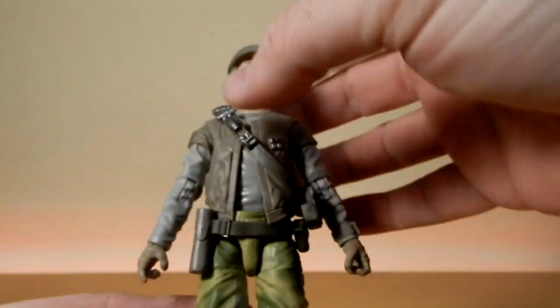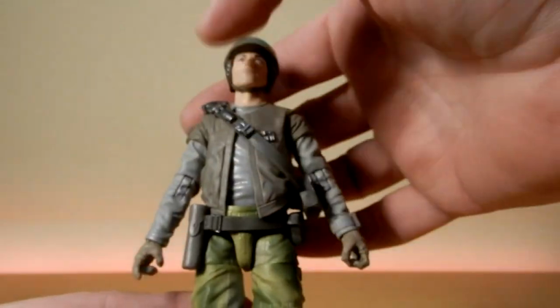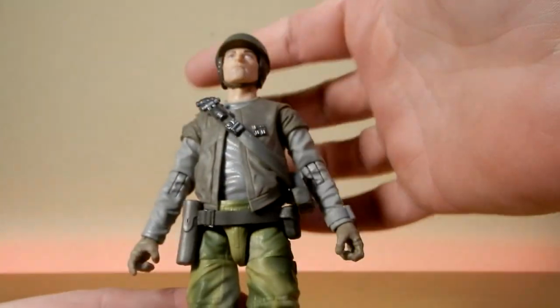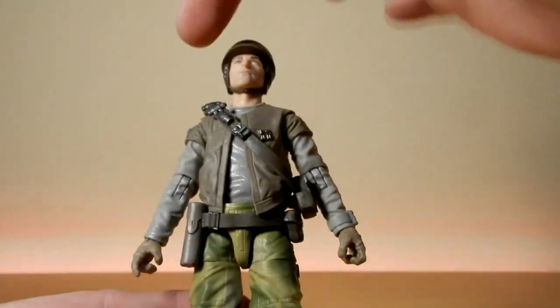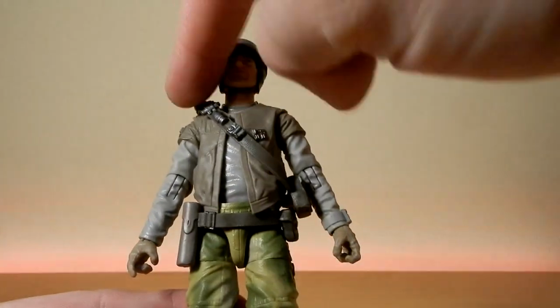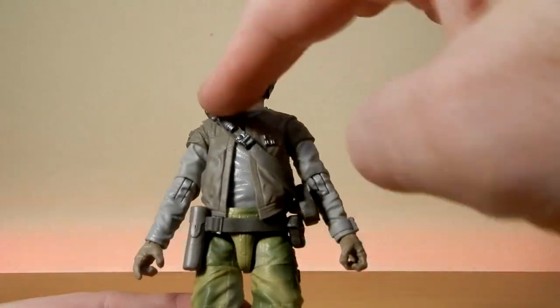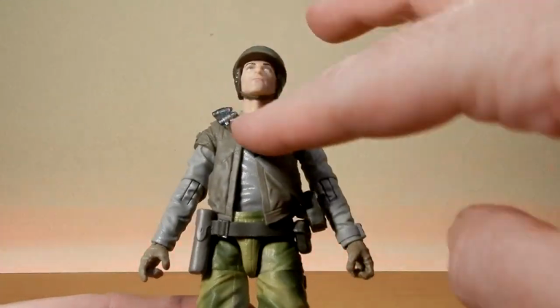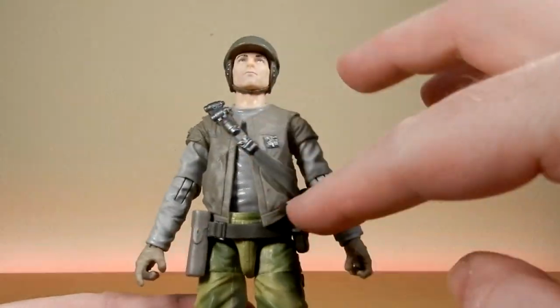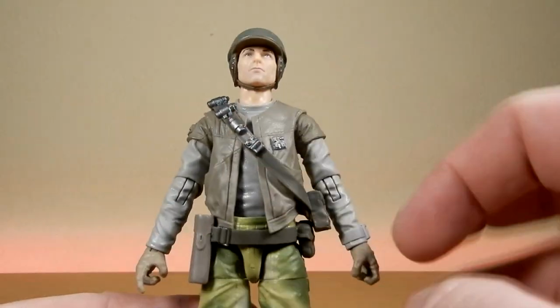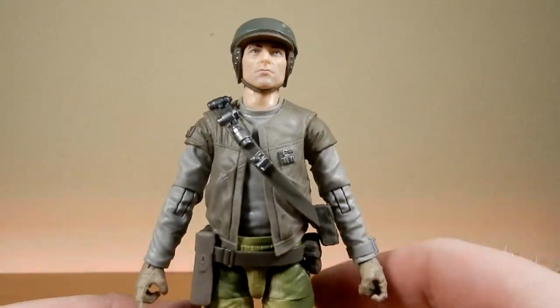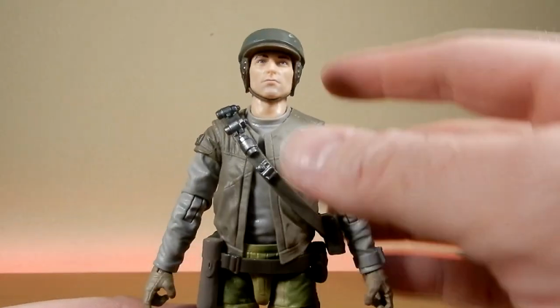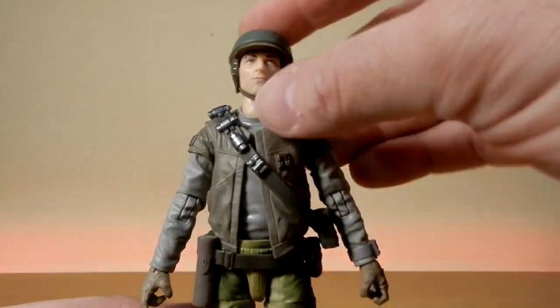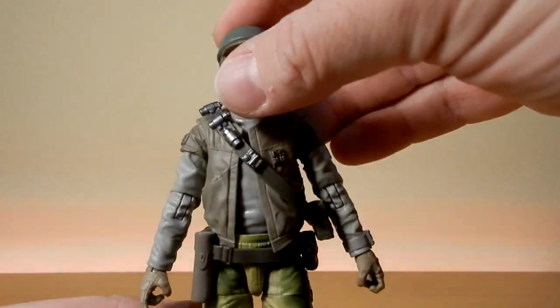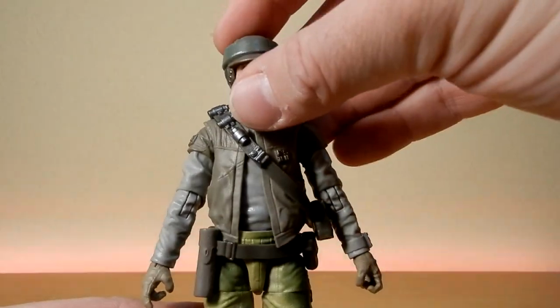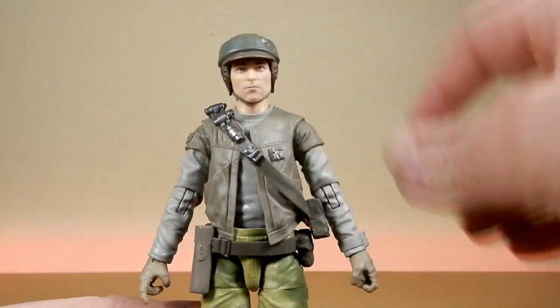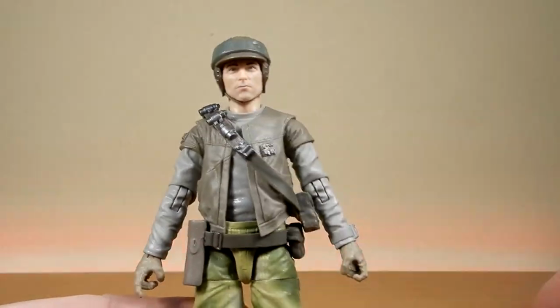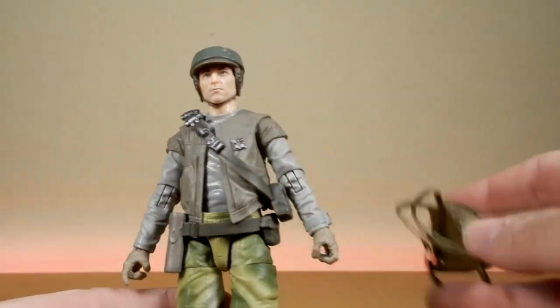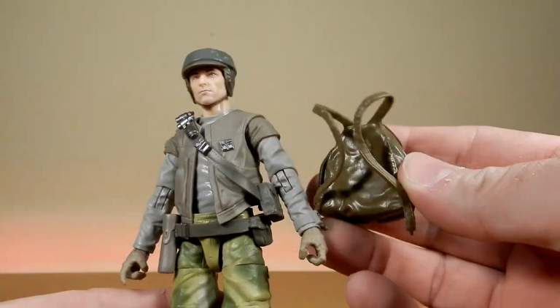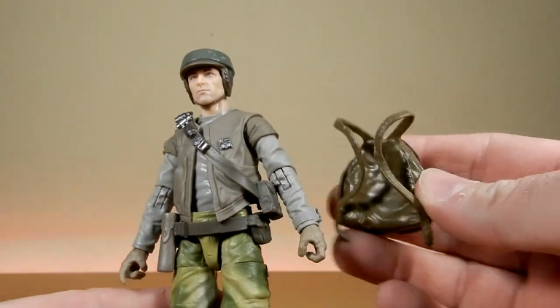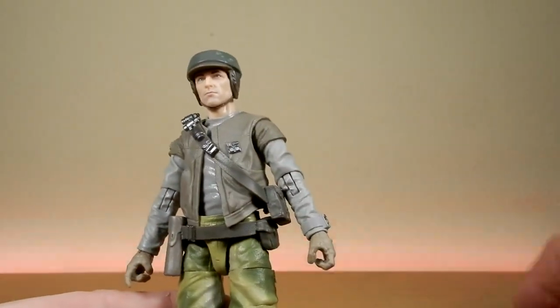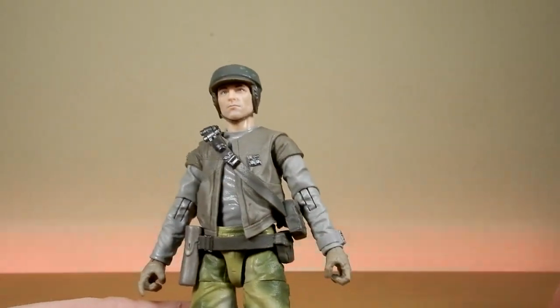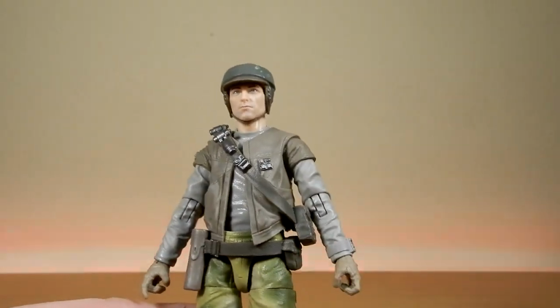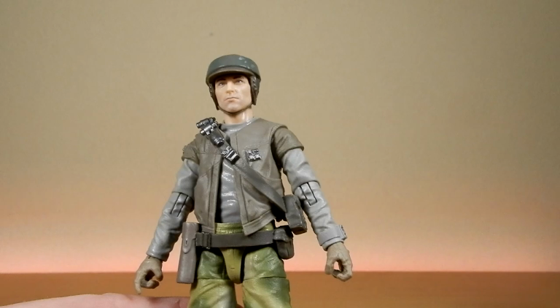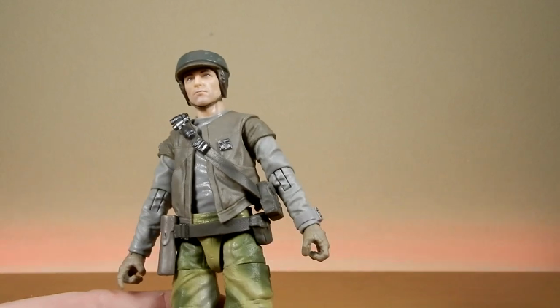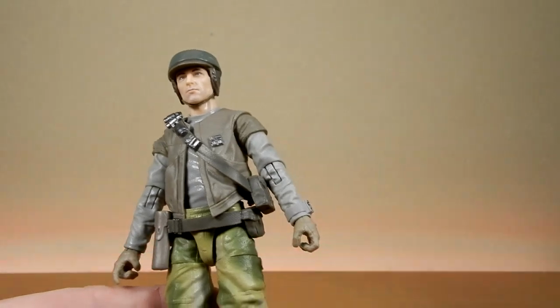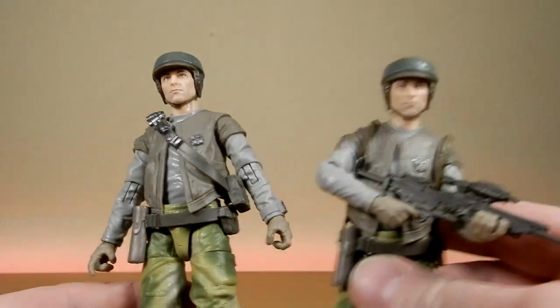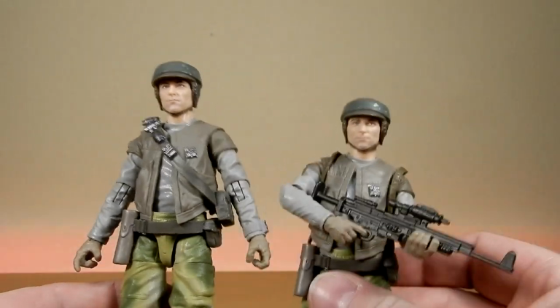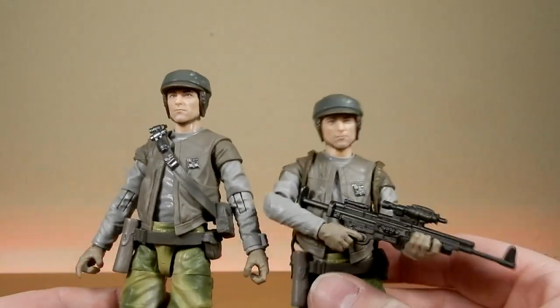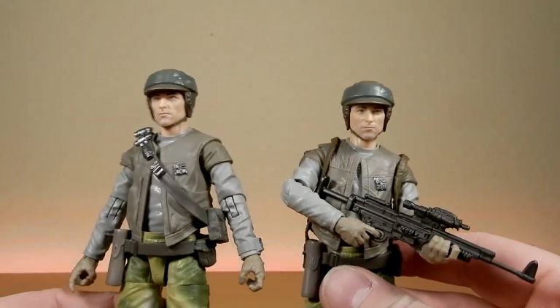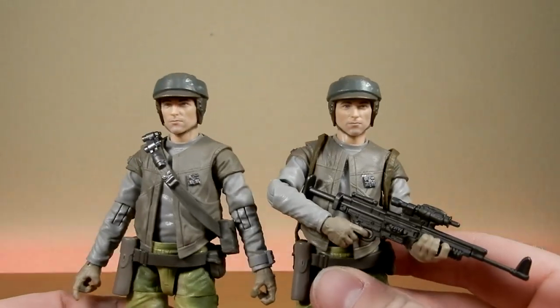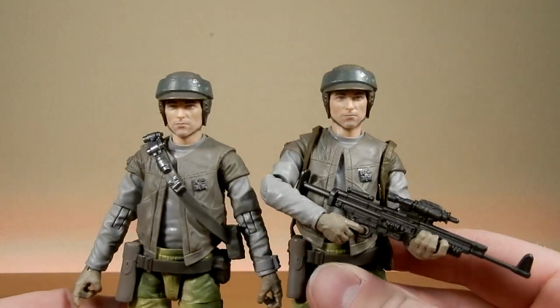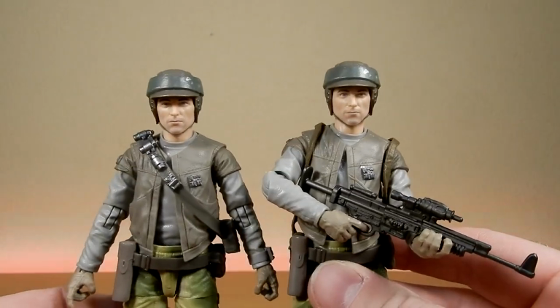The utility belt strapped over the shoulder can be swapped out for the backpack, and that's what I've done with this figure to get two alternate looks.